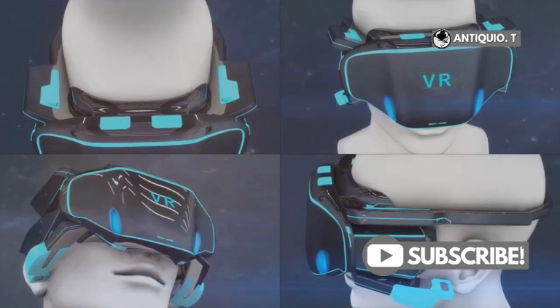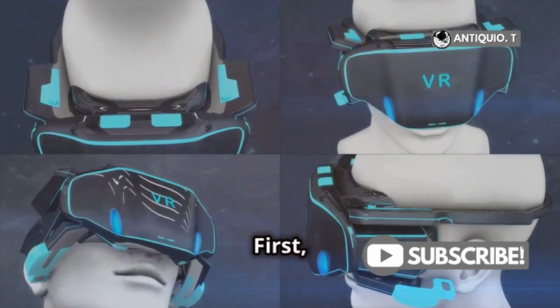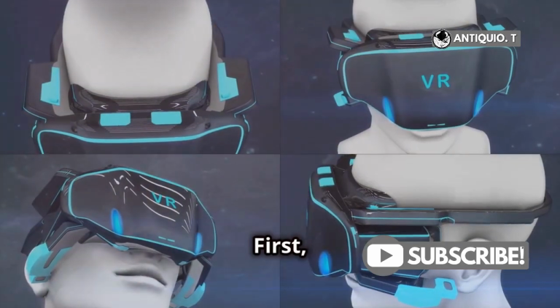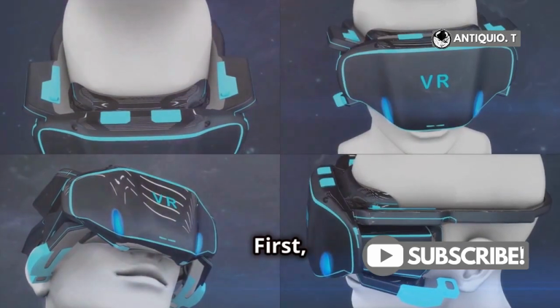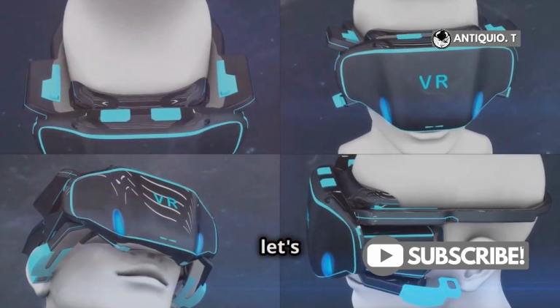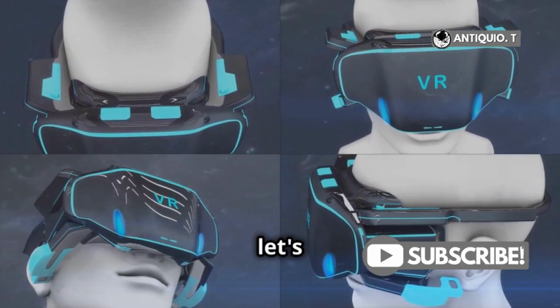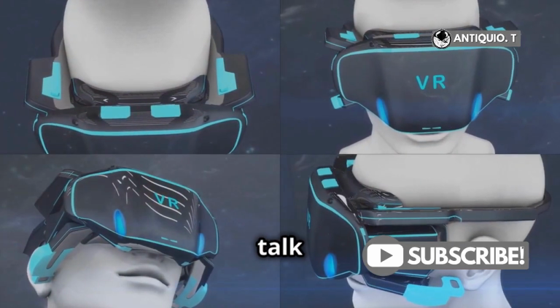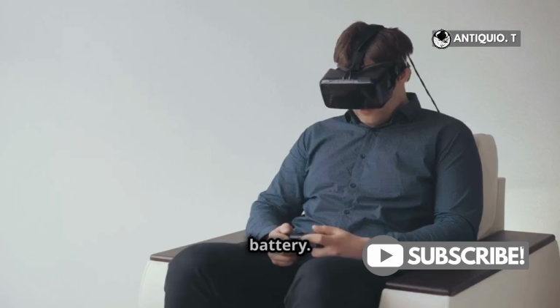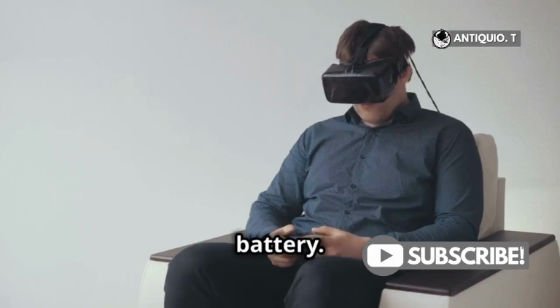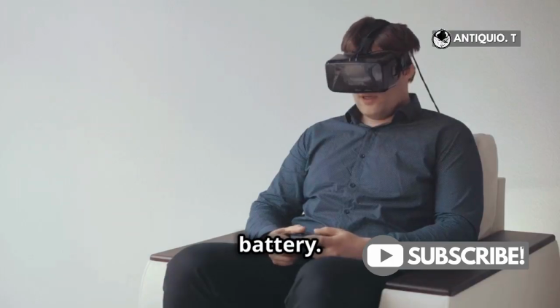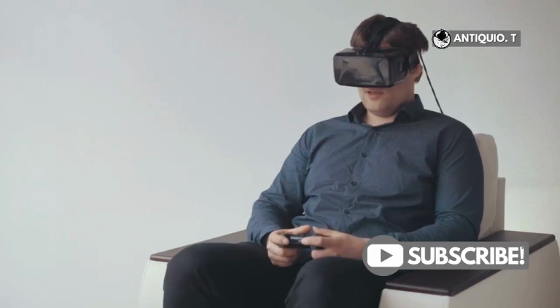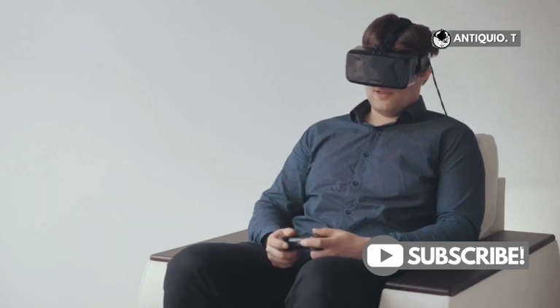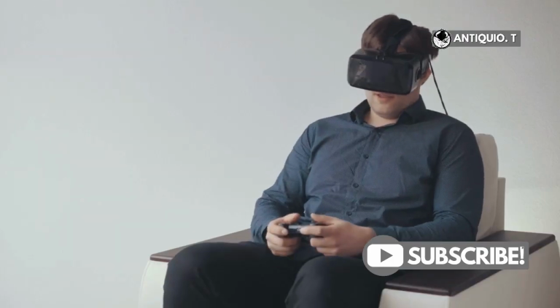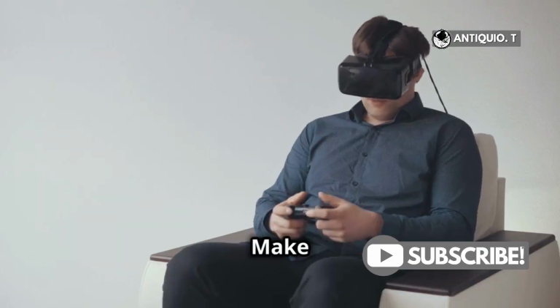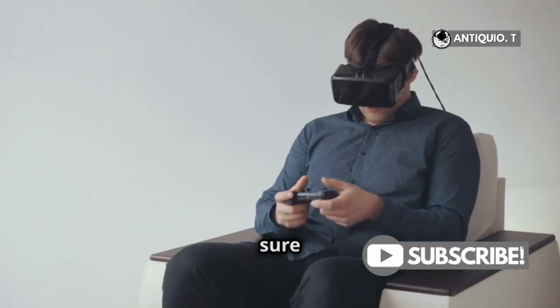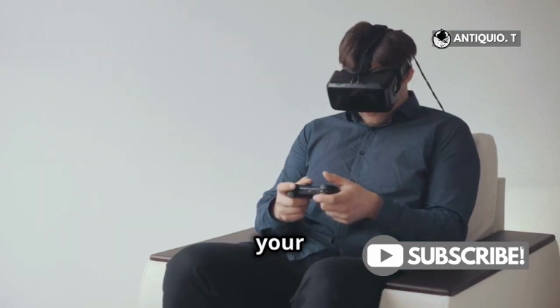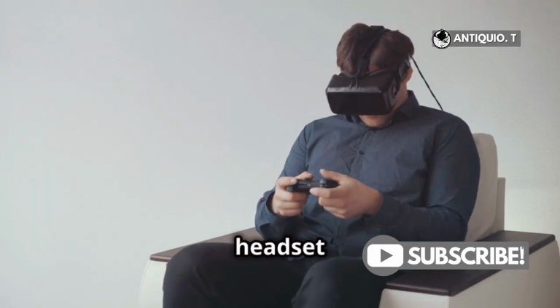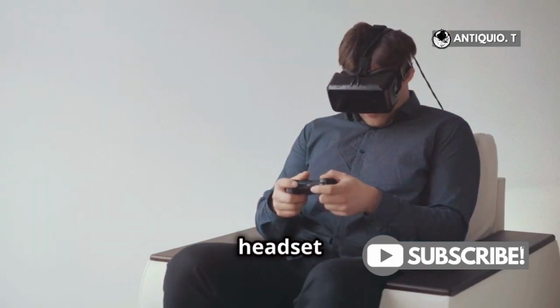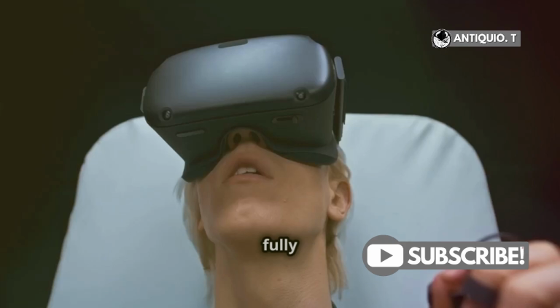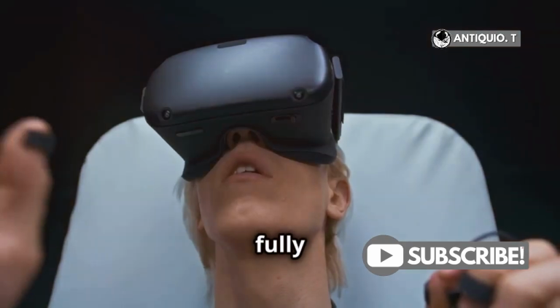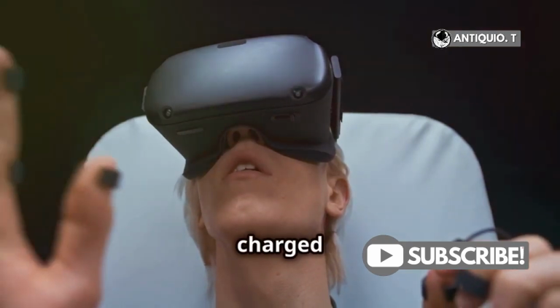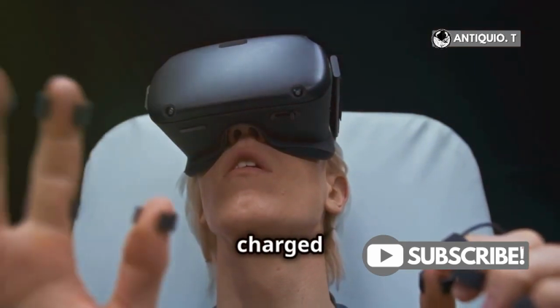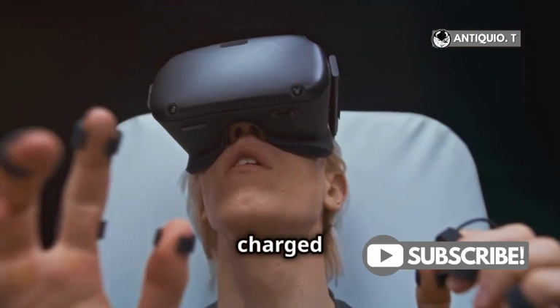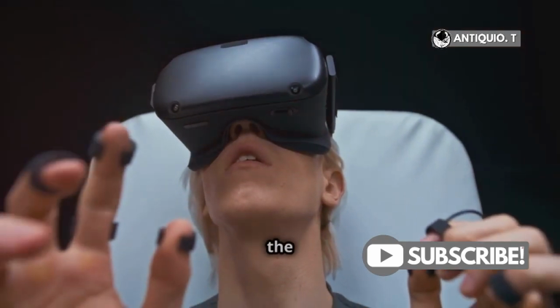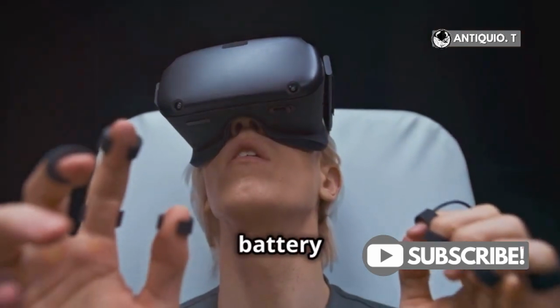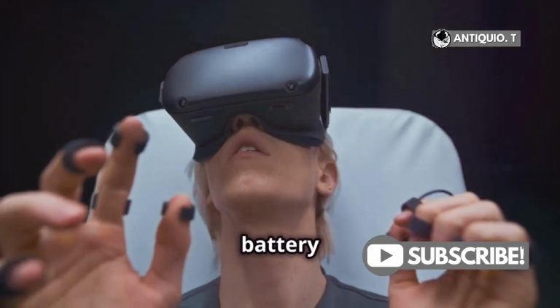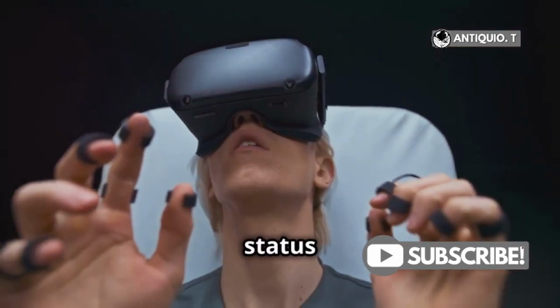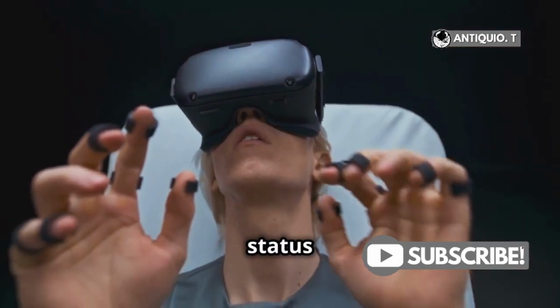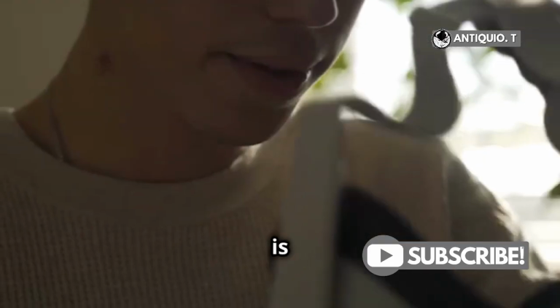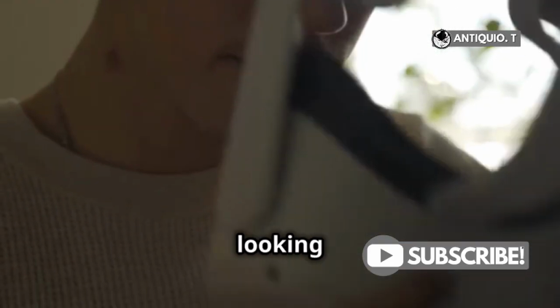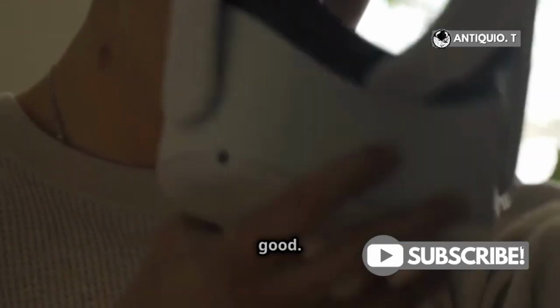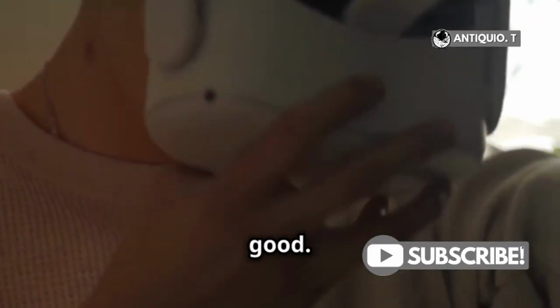First, let's talk battery. Make sure your headset is fully charged and the battery status is looking good.